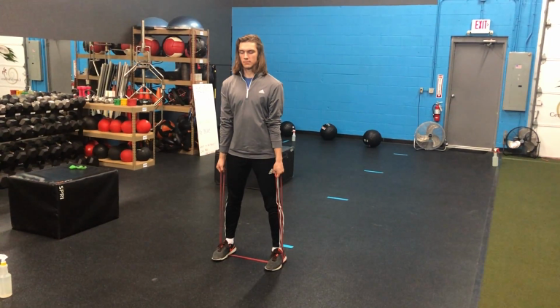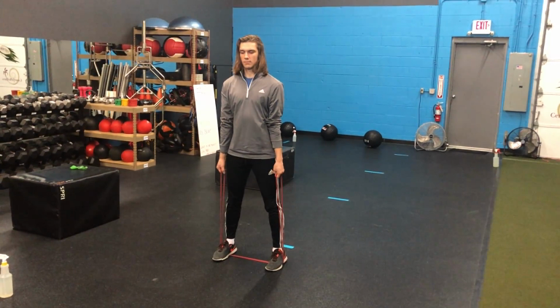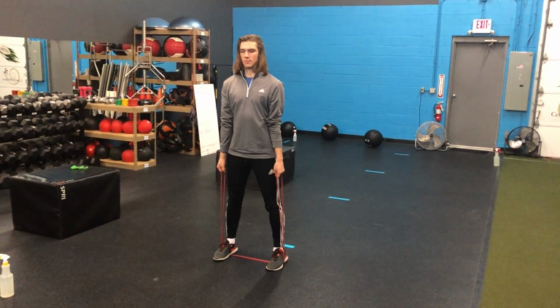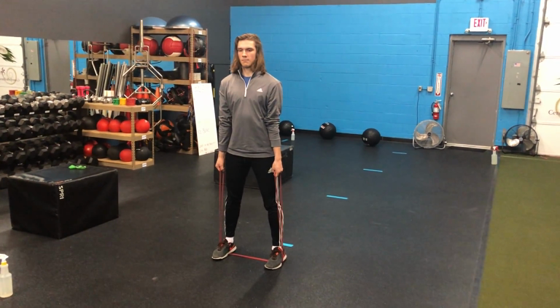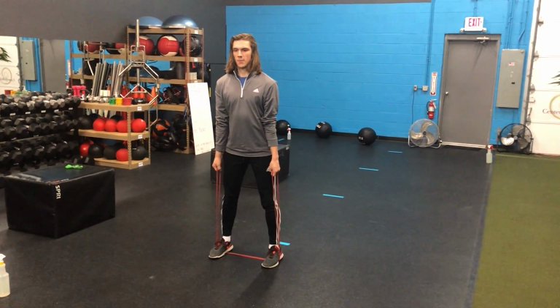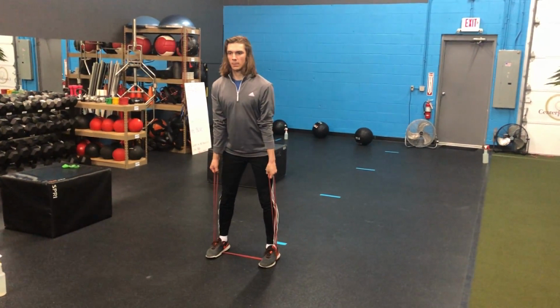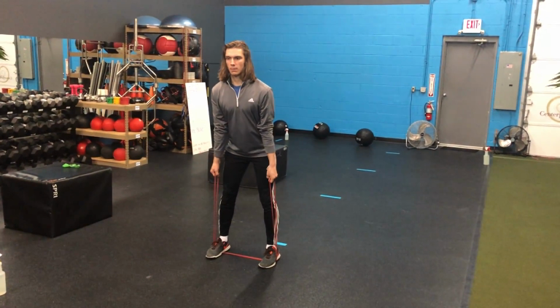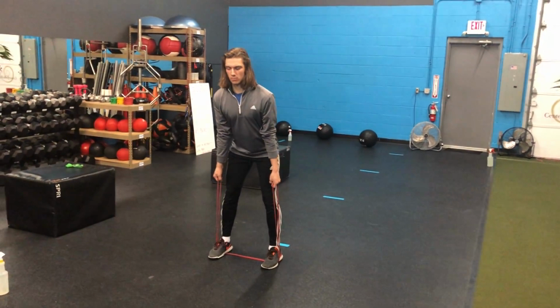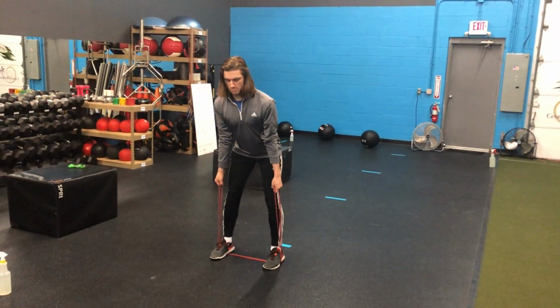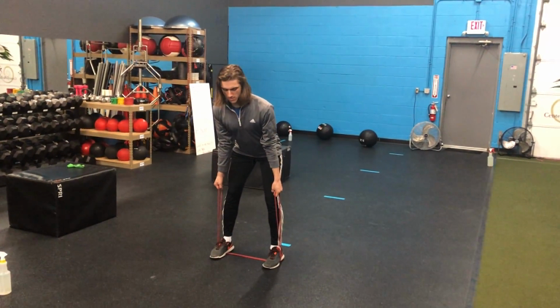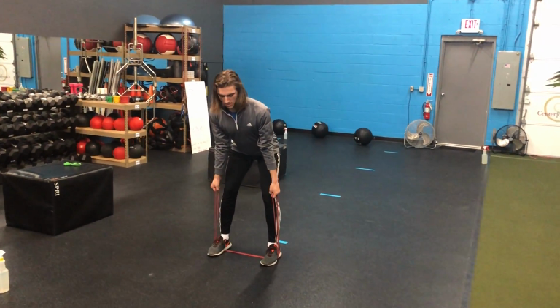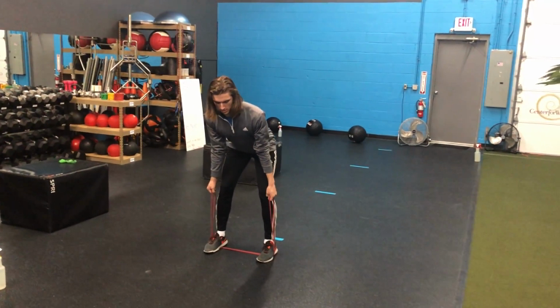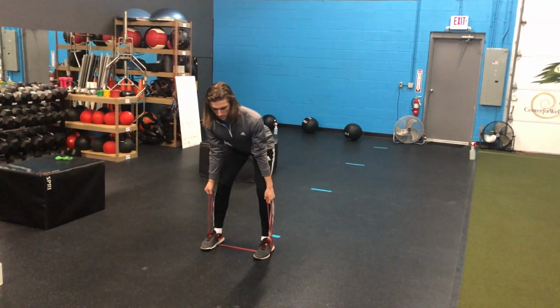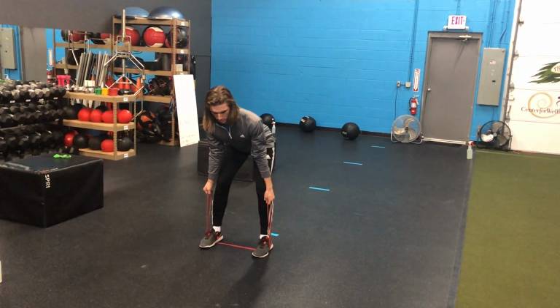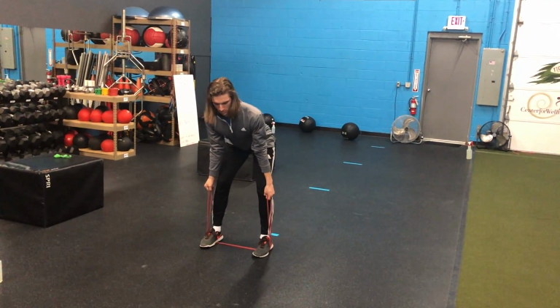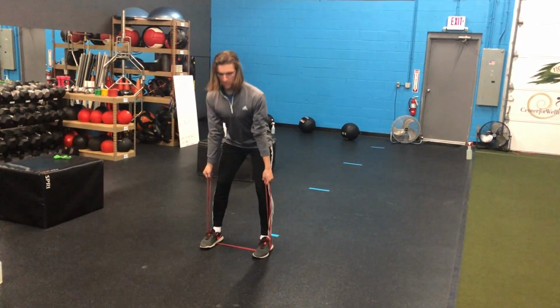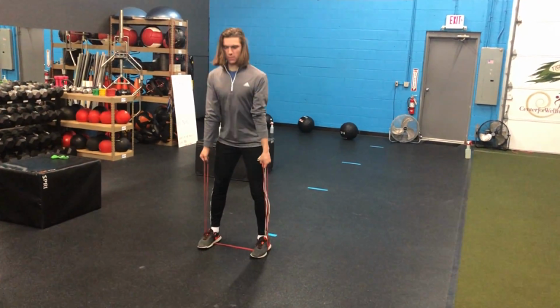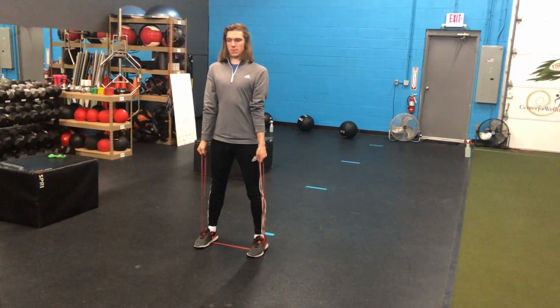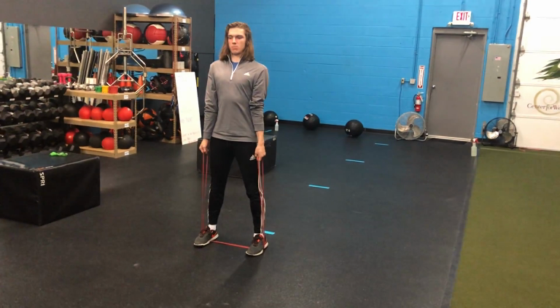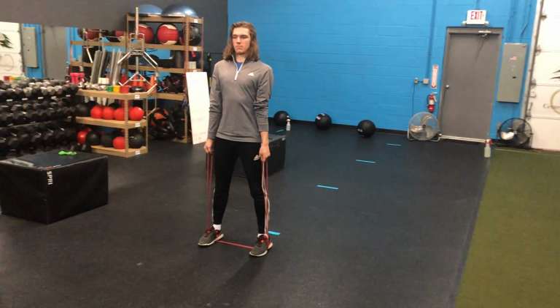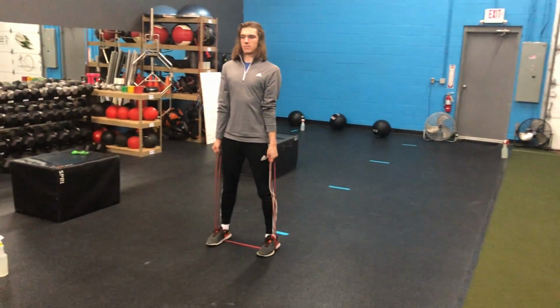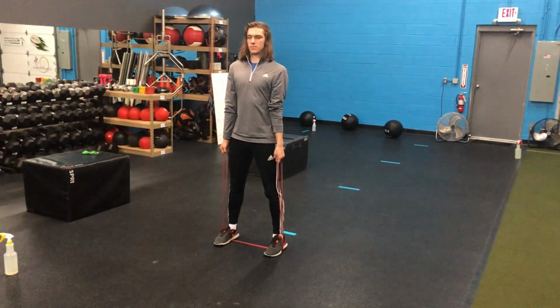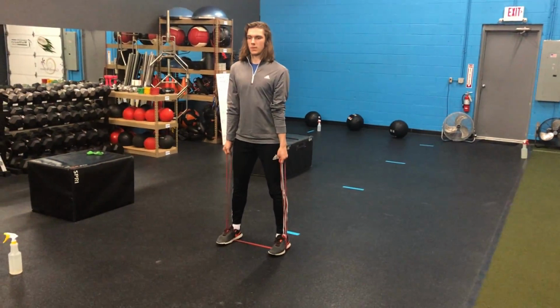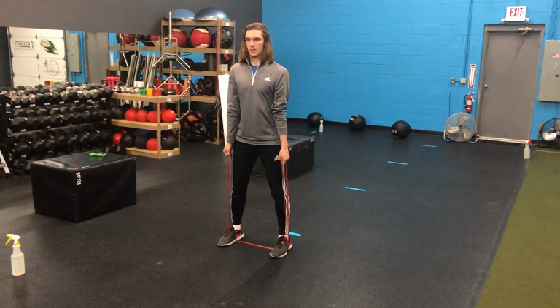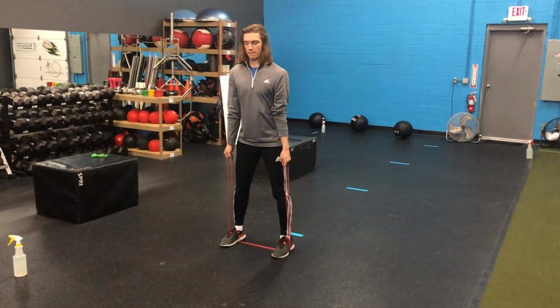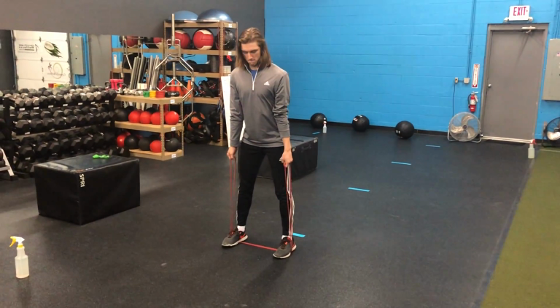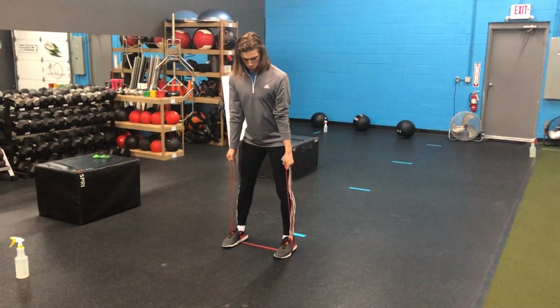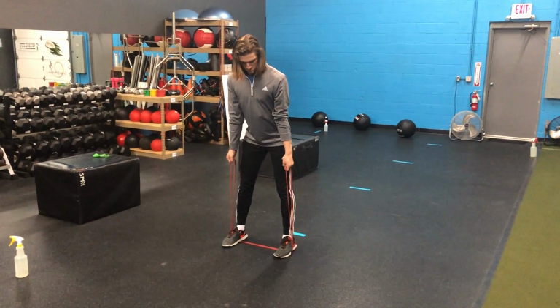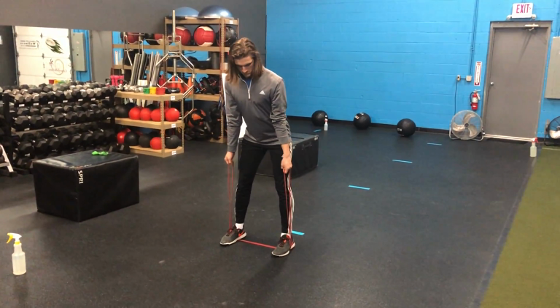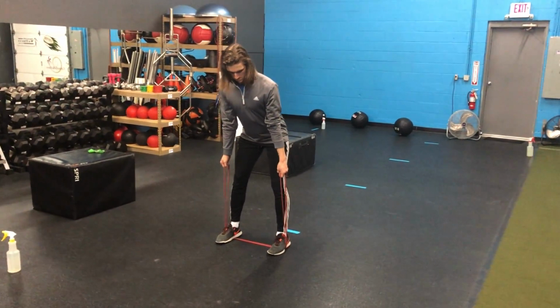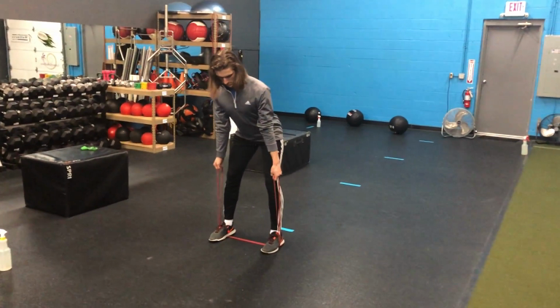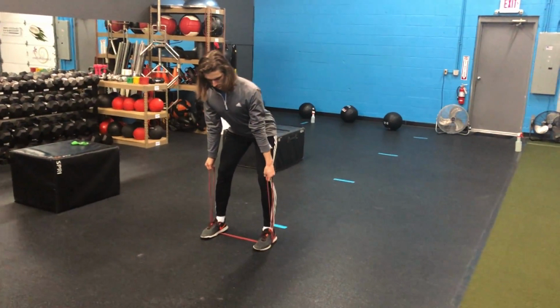Here's our band RDL. We're gonna hold it in that suitcase position with both hands on the side, feet a little about shoulder width apart, a little bit wider than shoulder width apart.